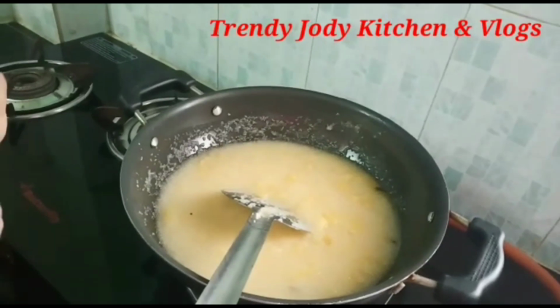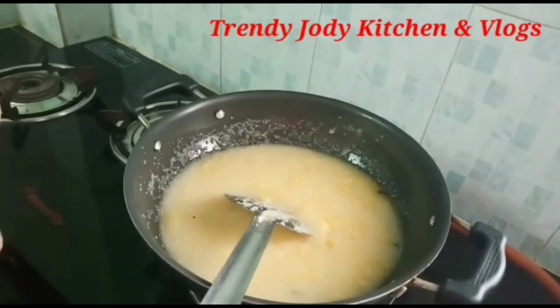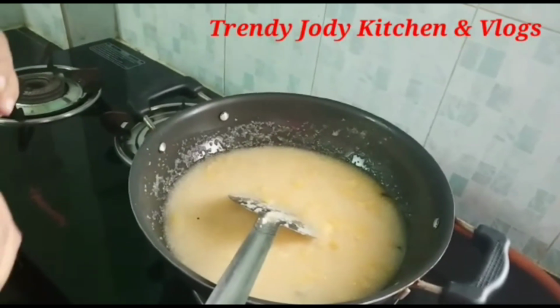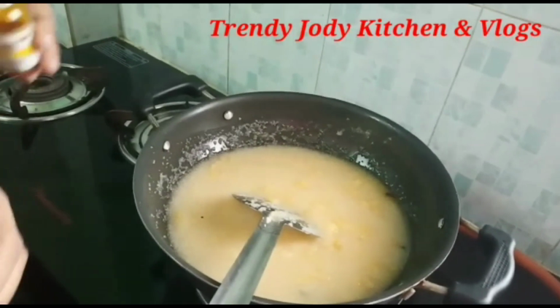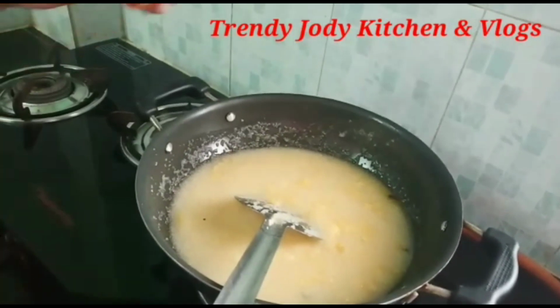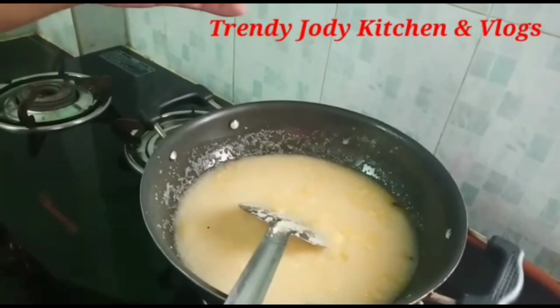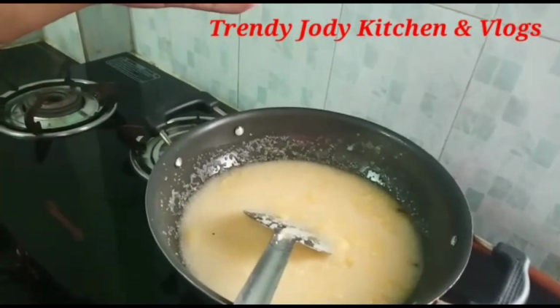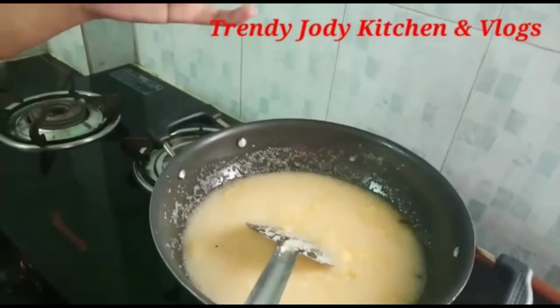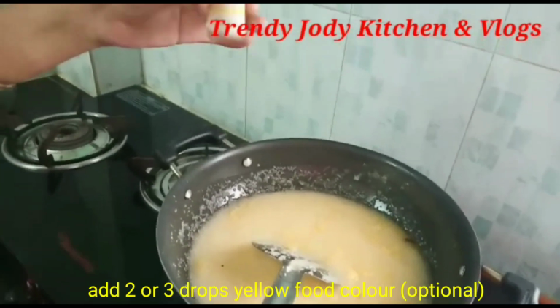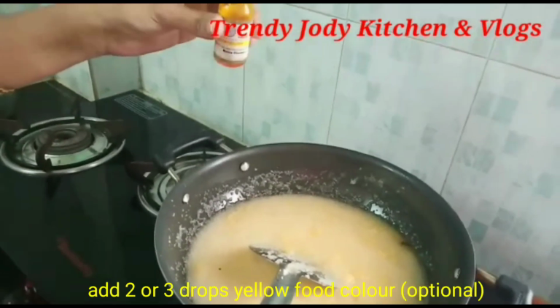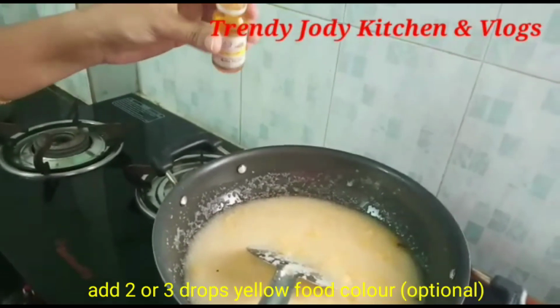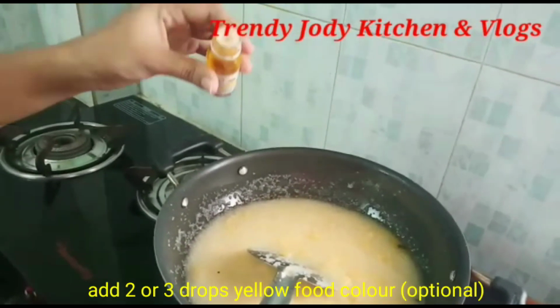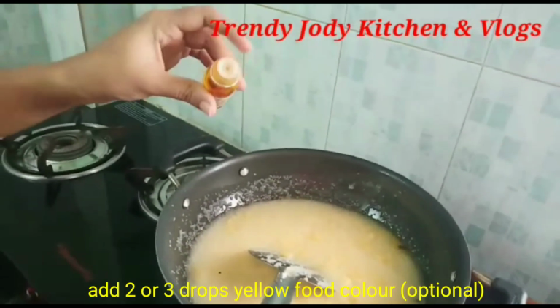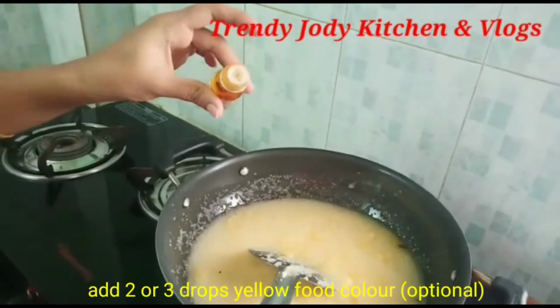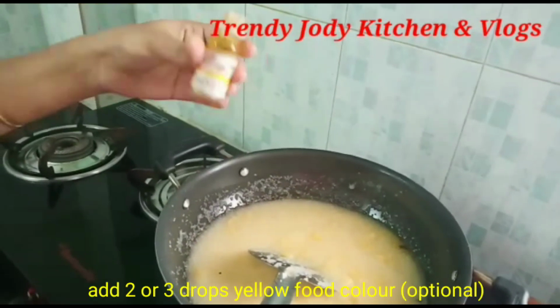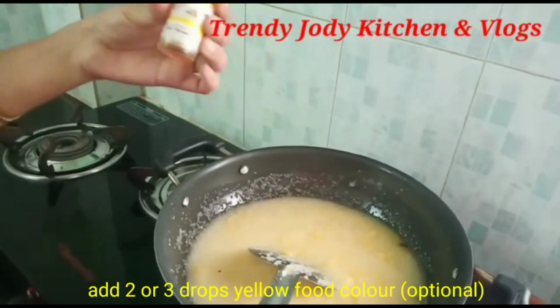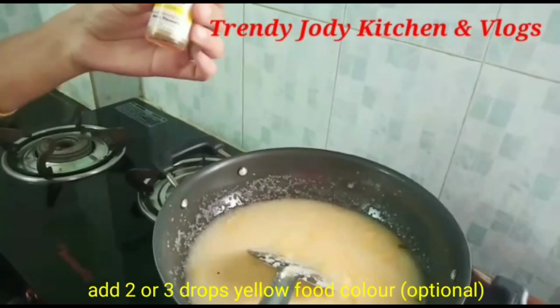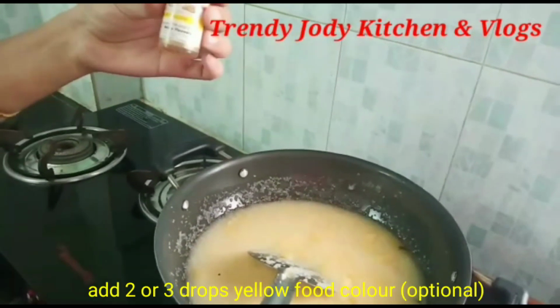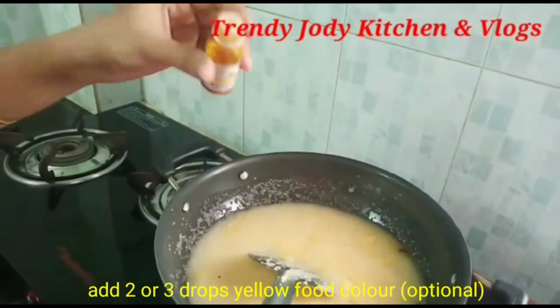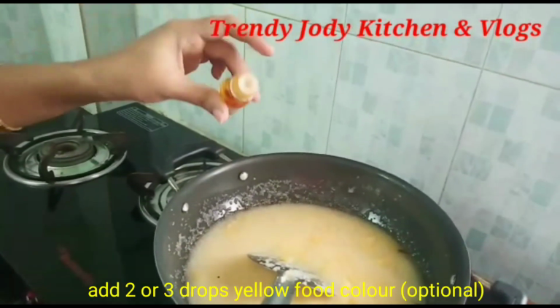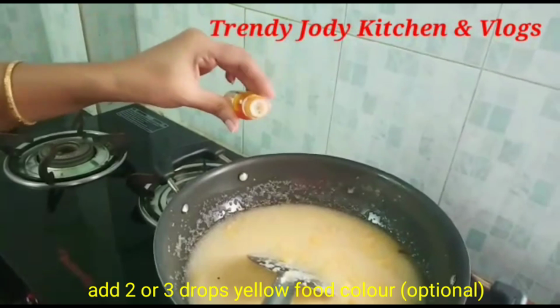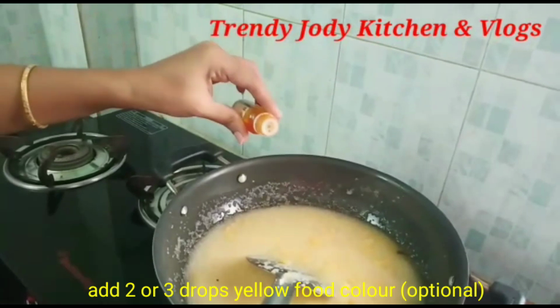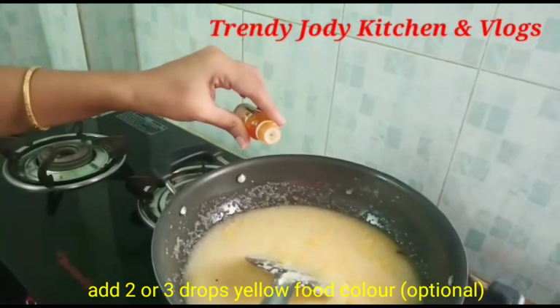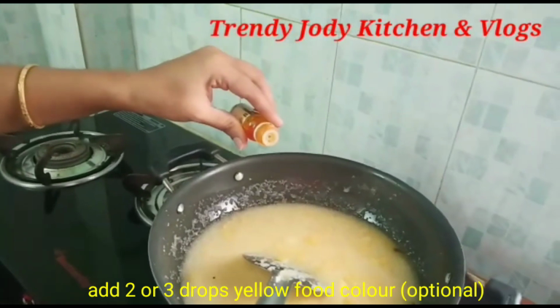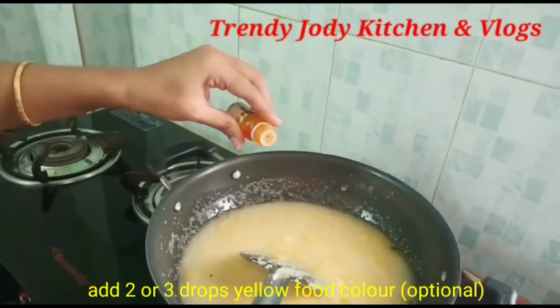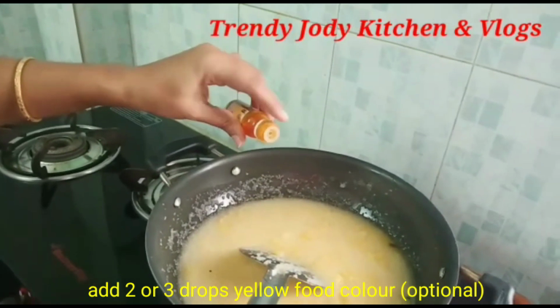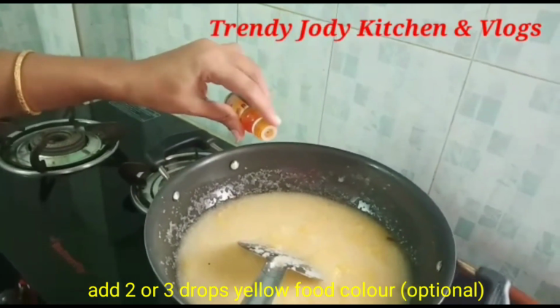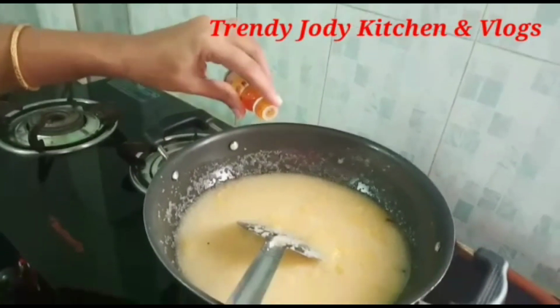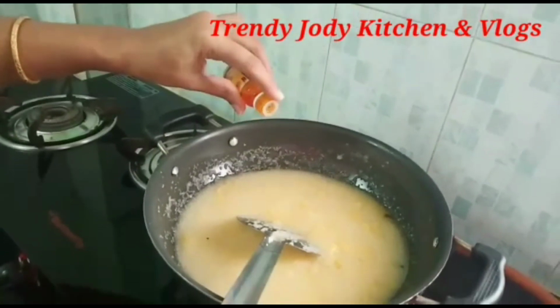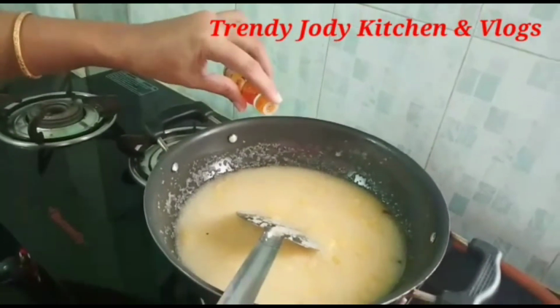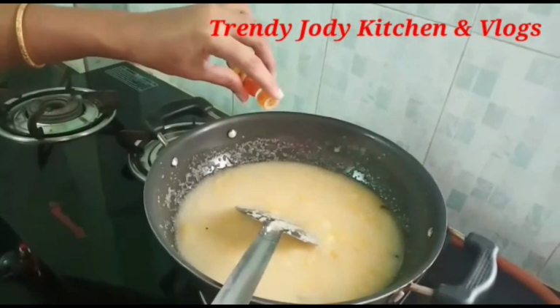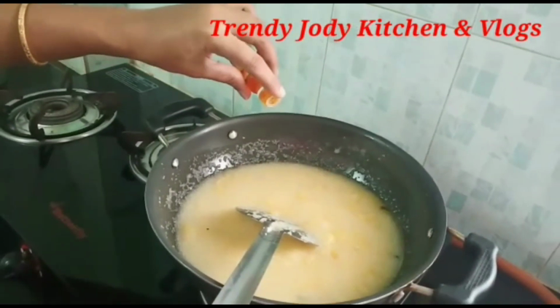Now I will add a few drops of yellow food color. This is optional.